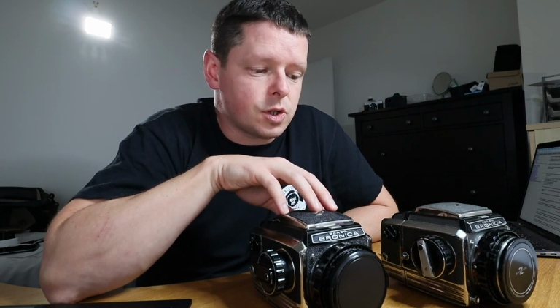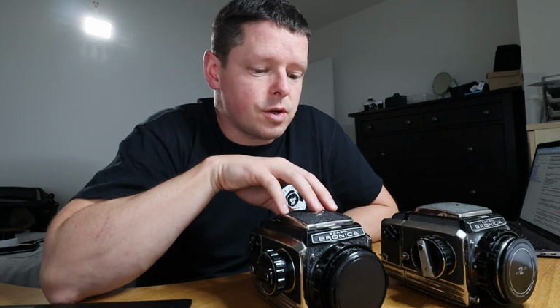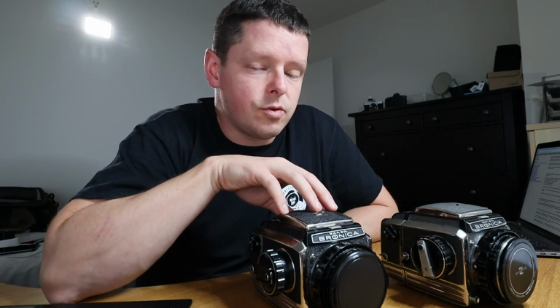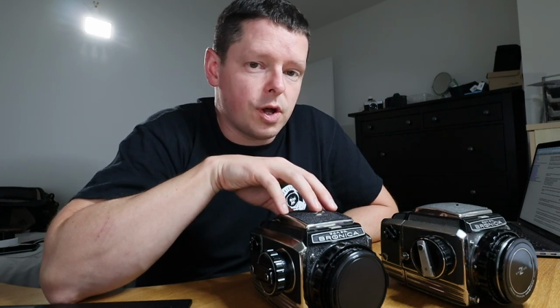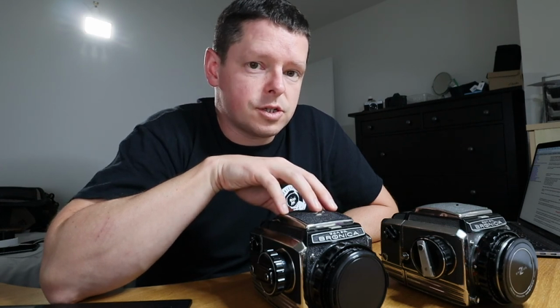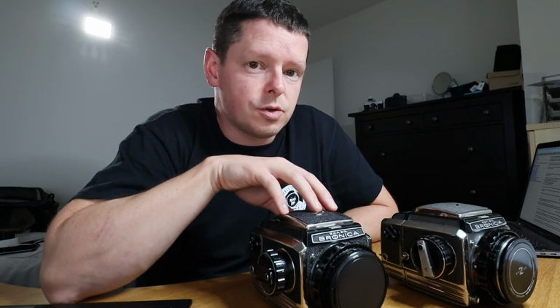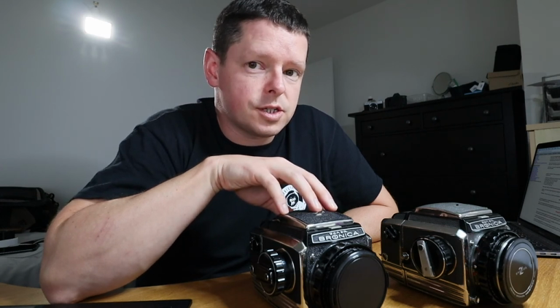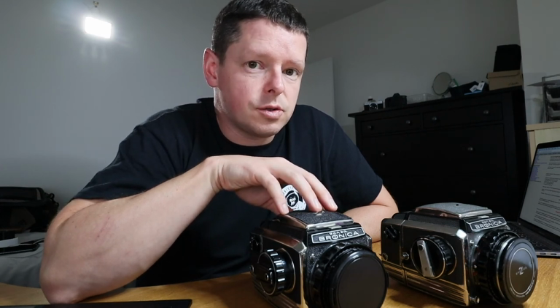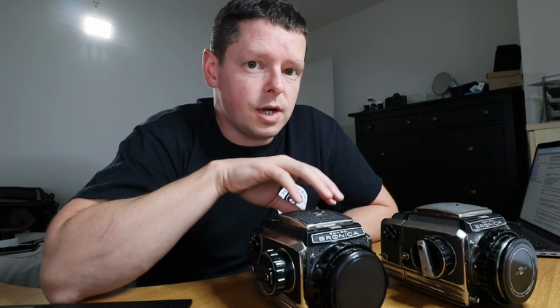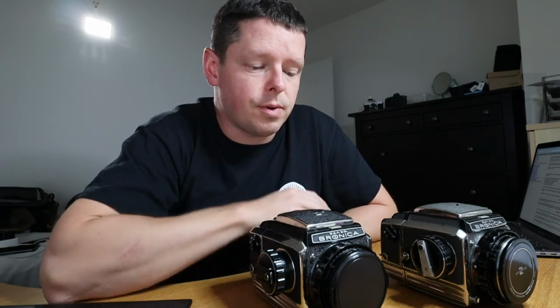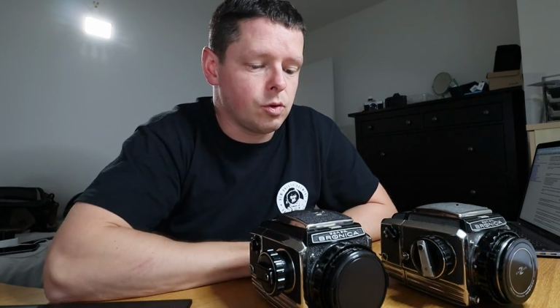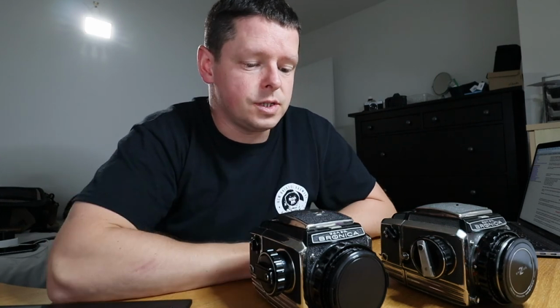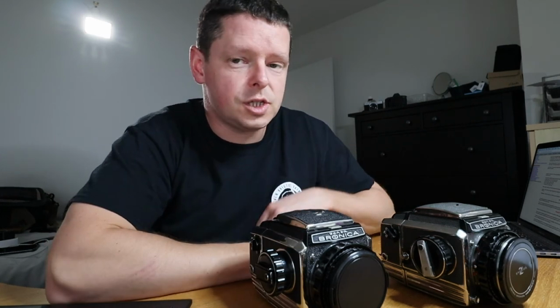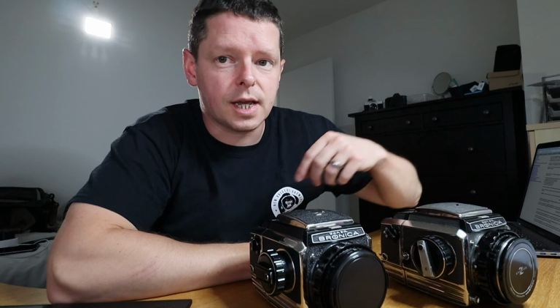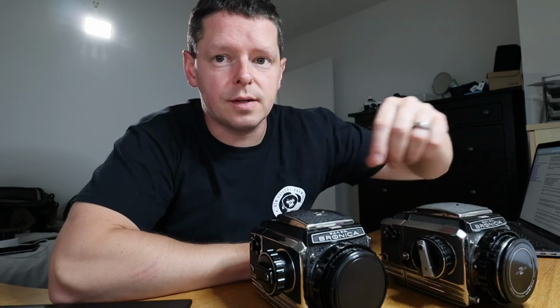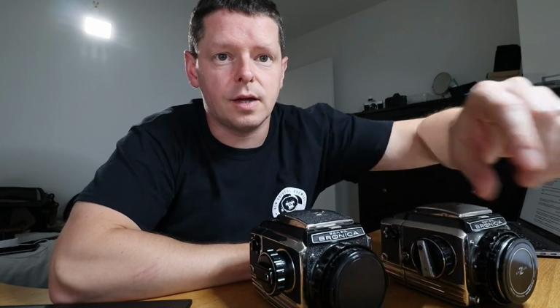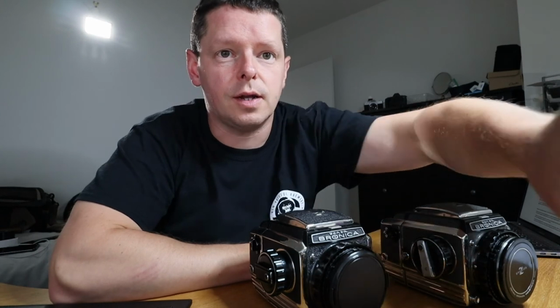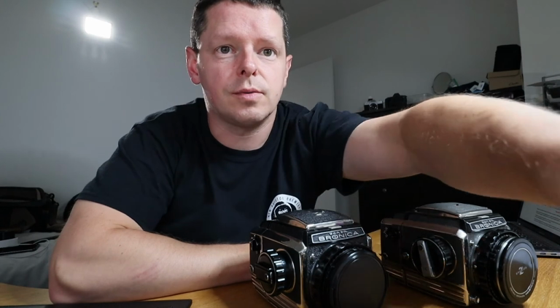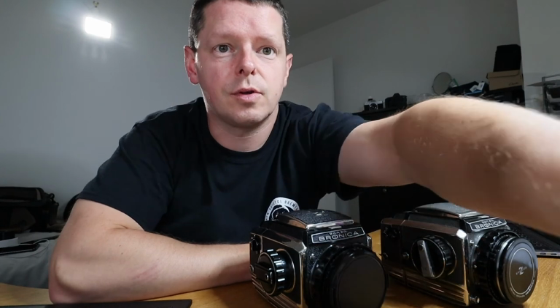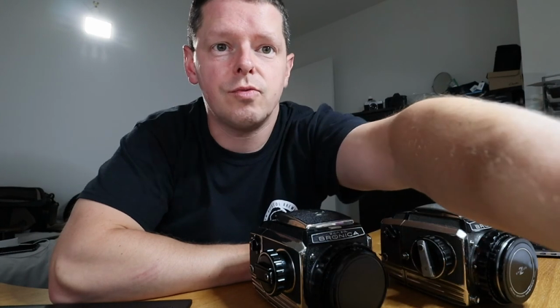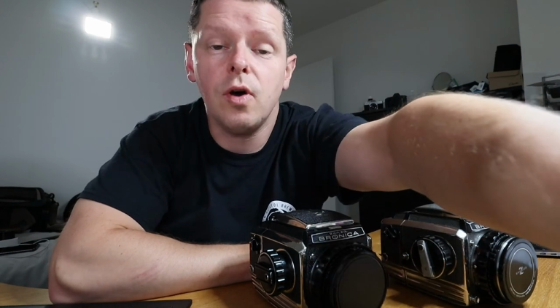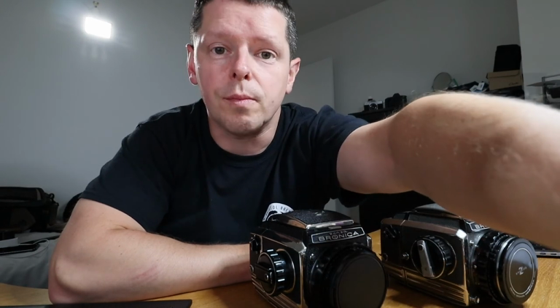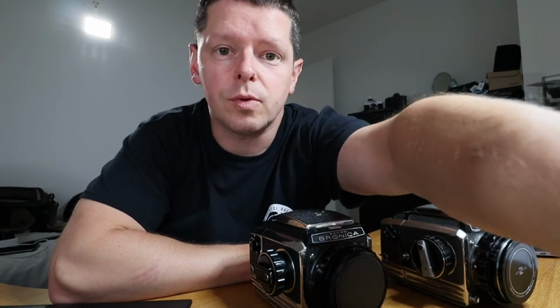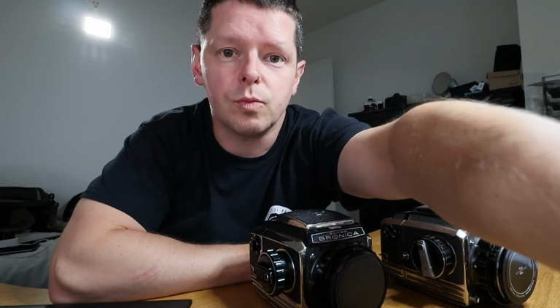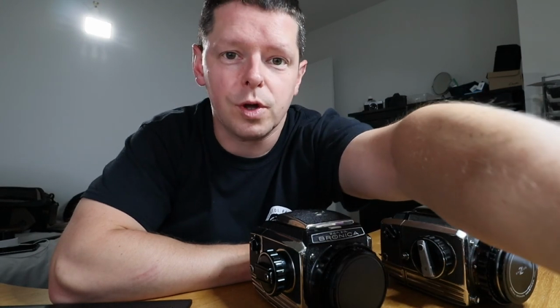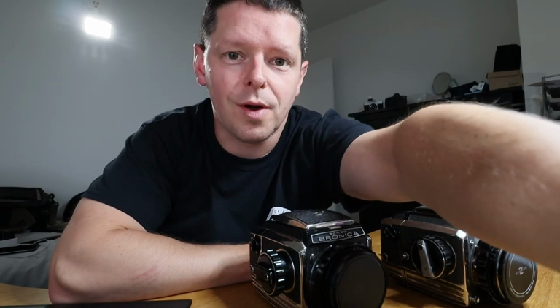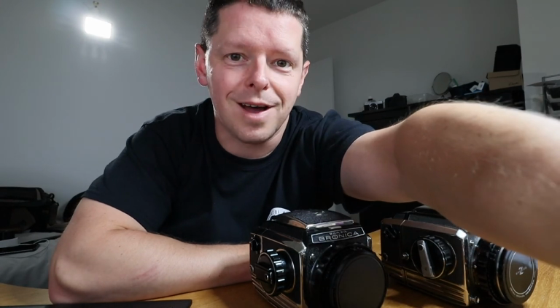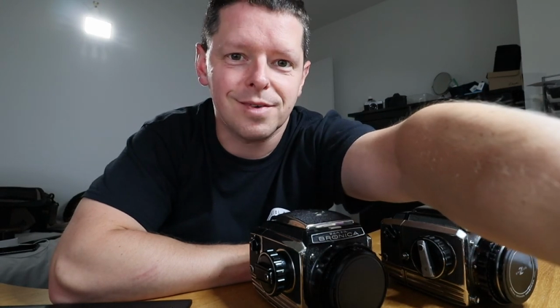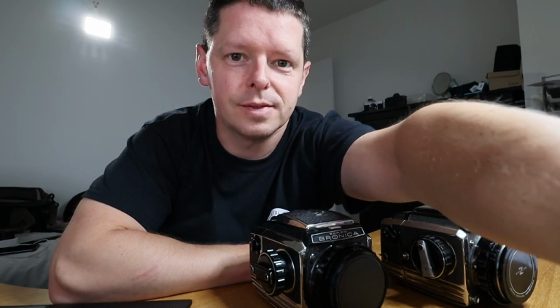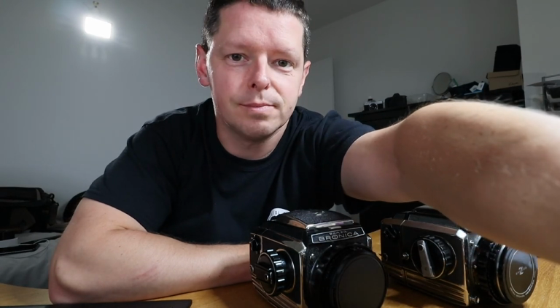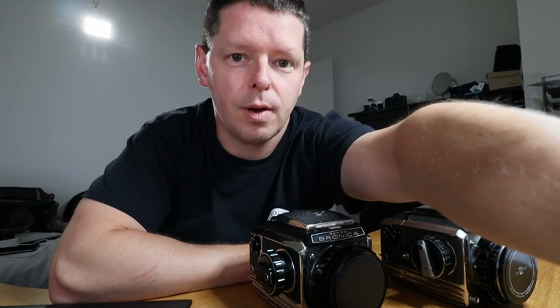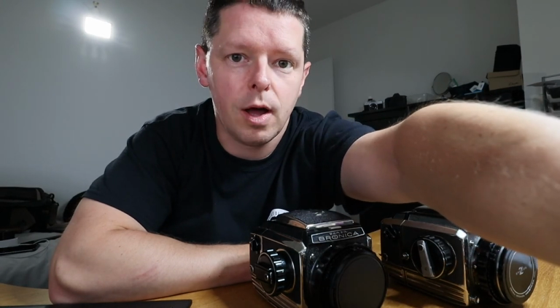So if you've got an S2 and an S2A, by all means check and confirm what you have. Bye.